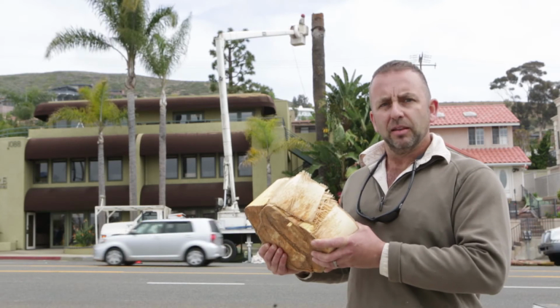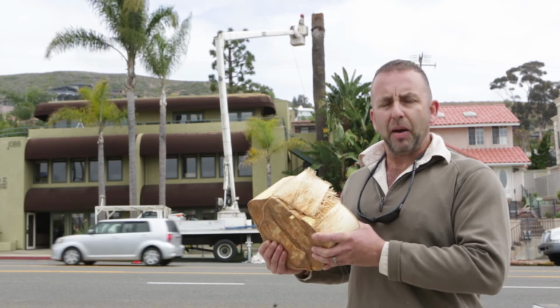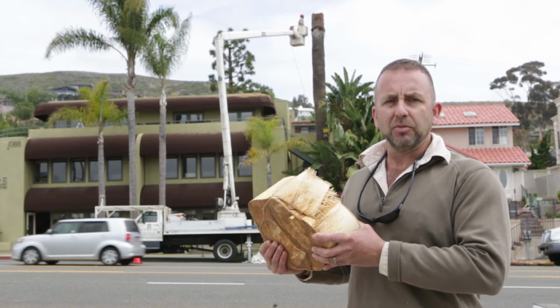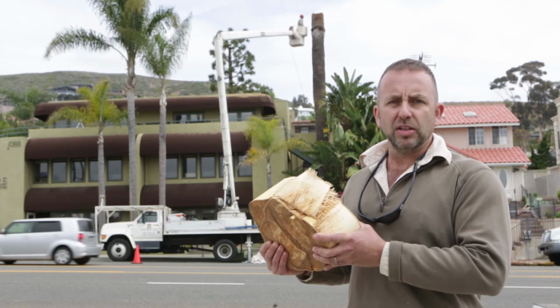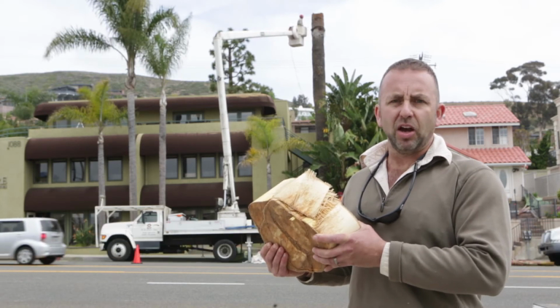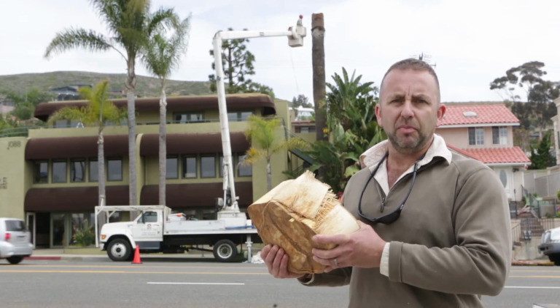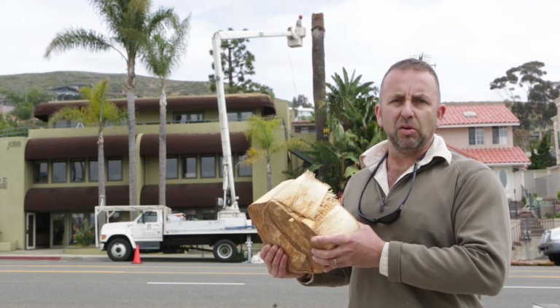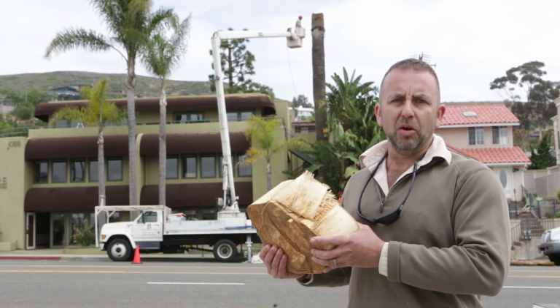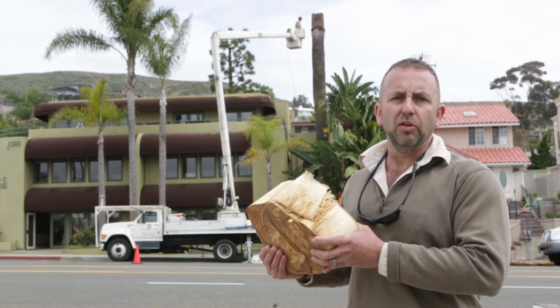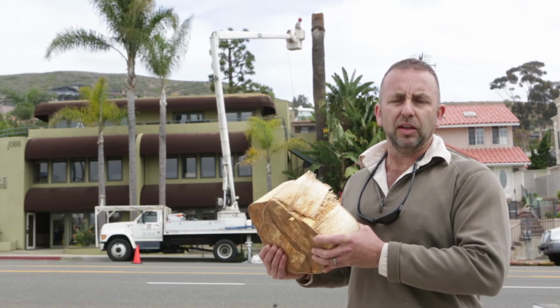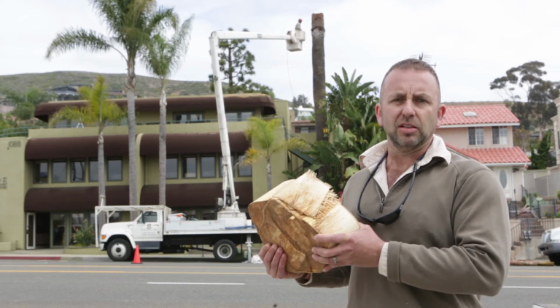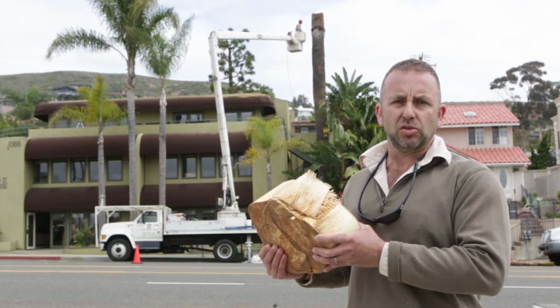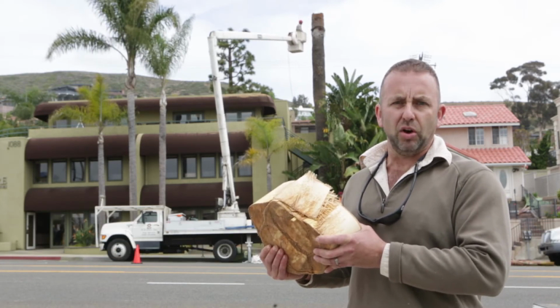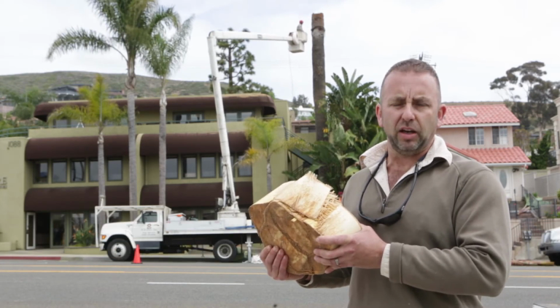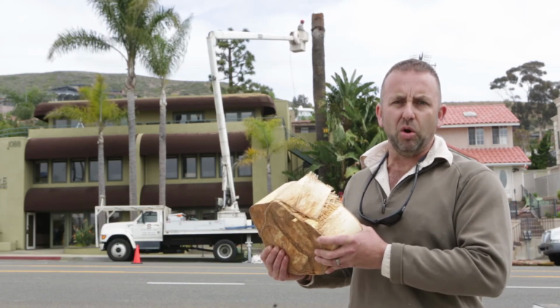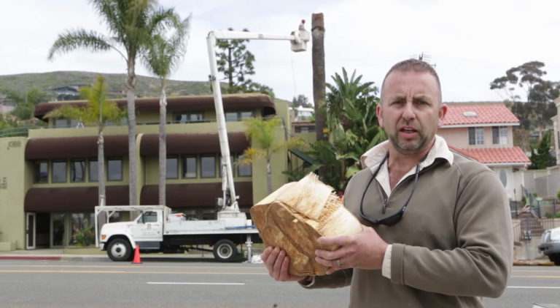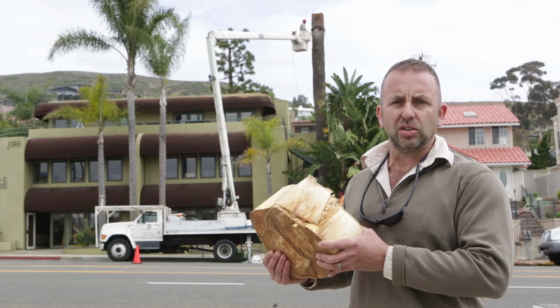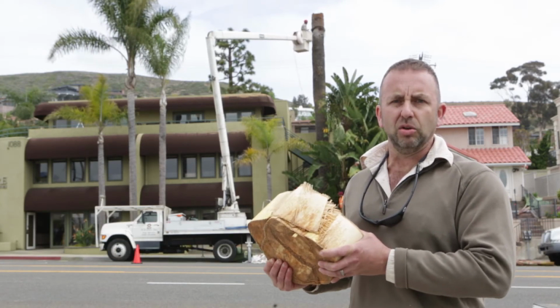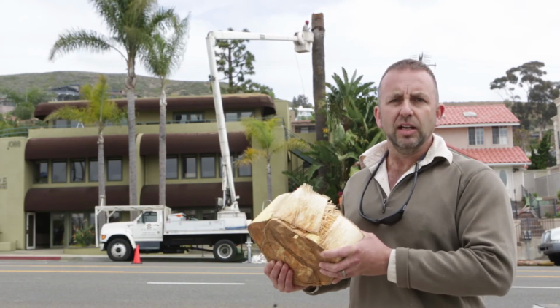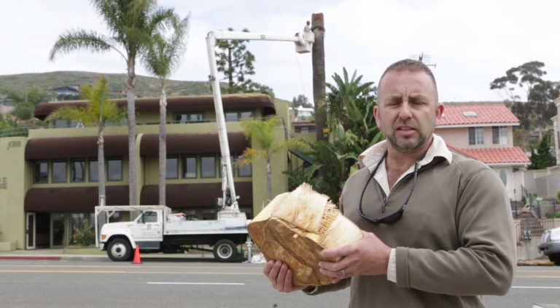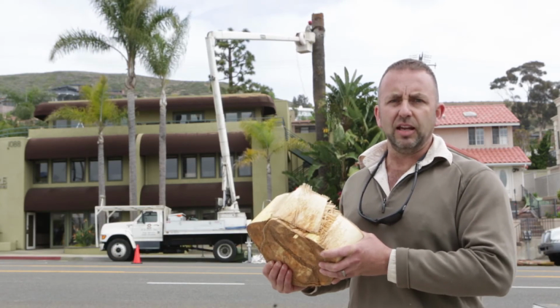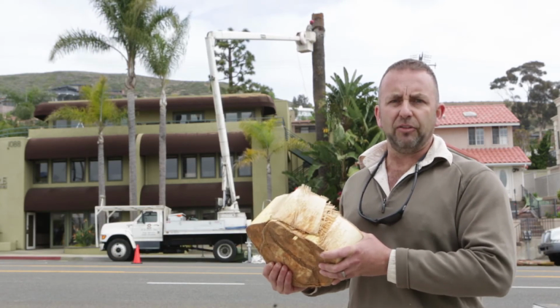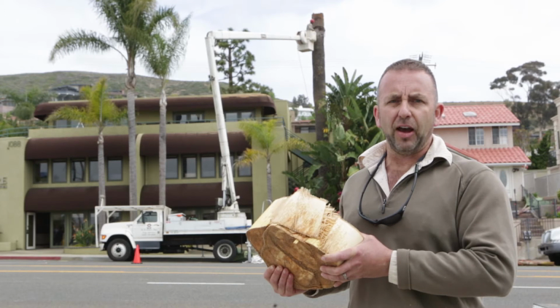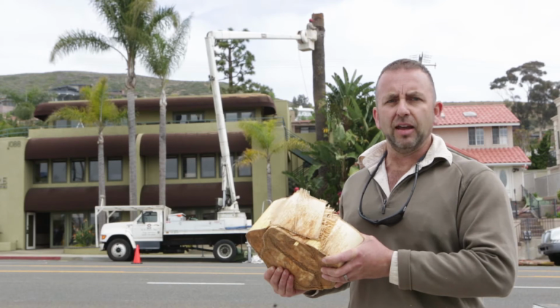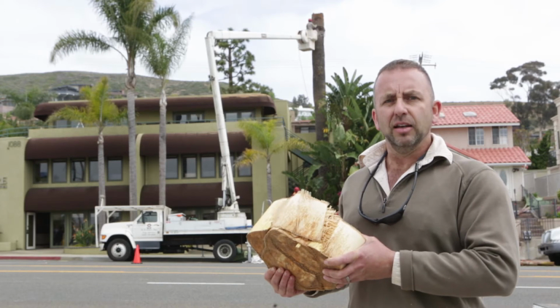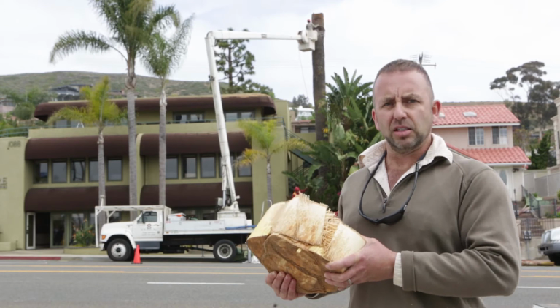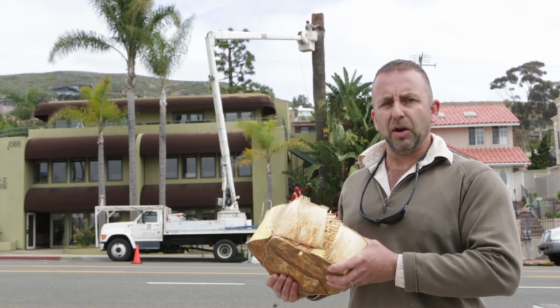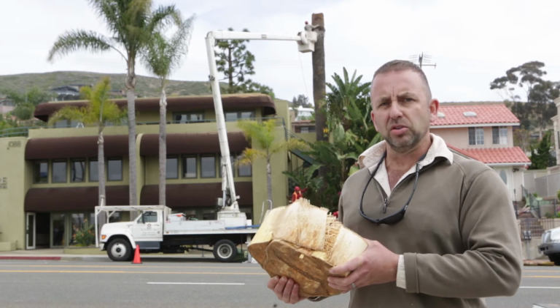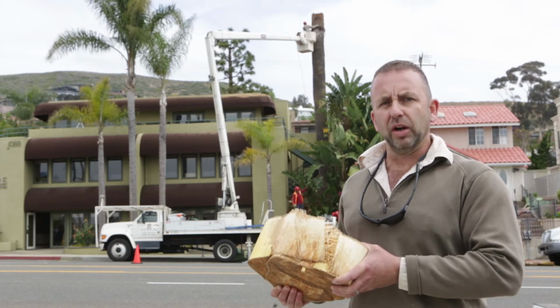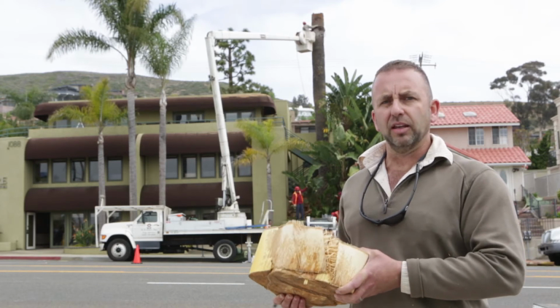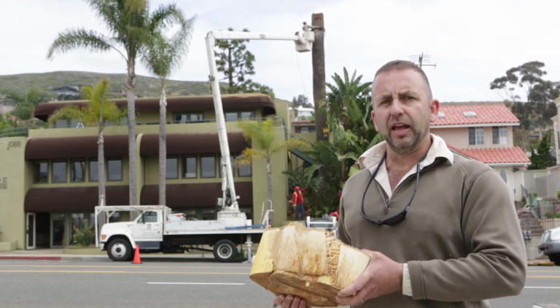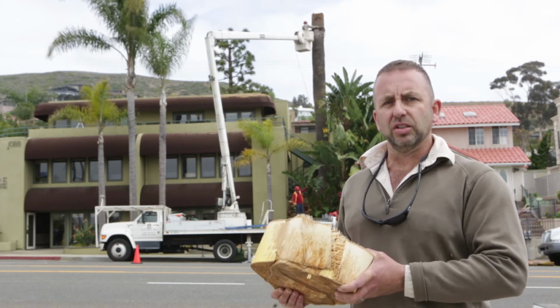The palm tree is going to be removed and destroyed according to CDFA disposal regulations.